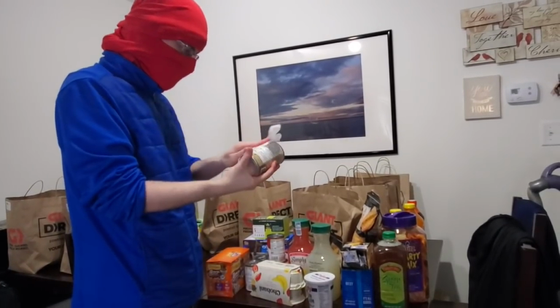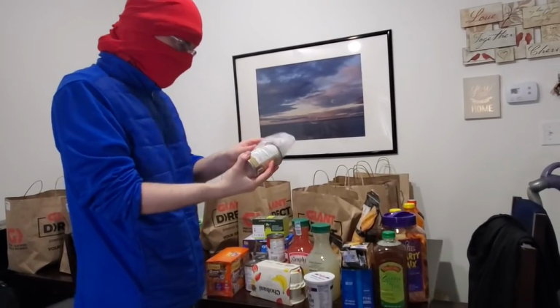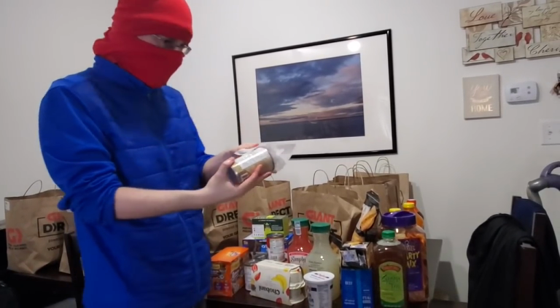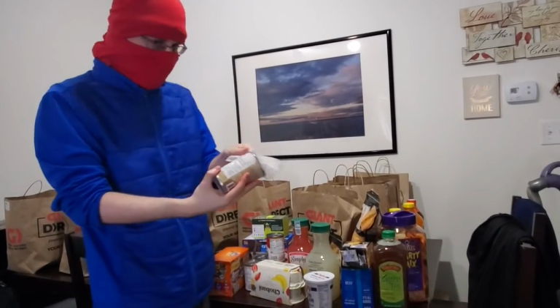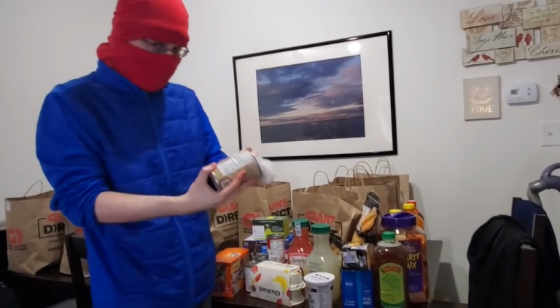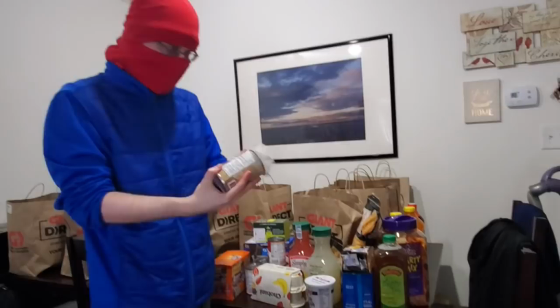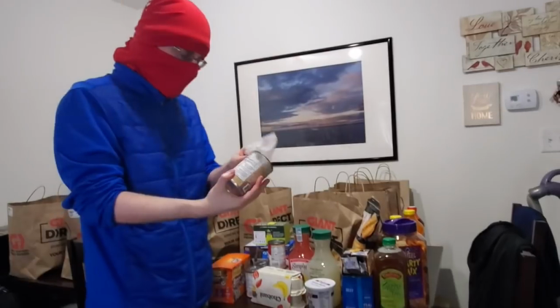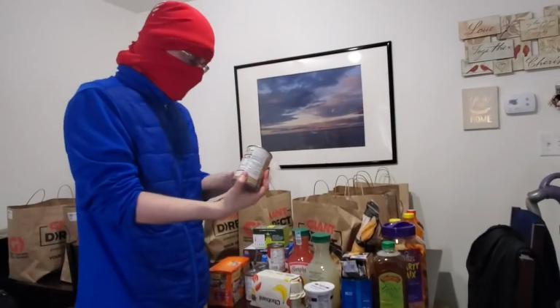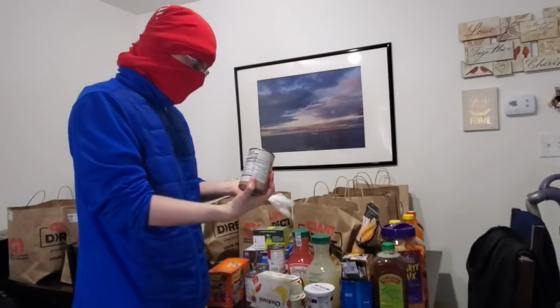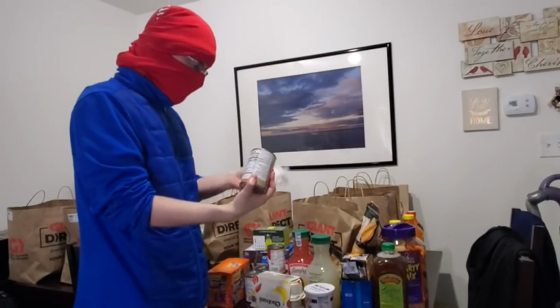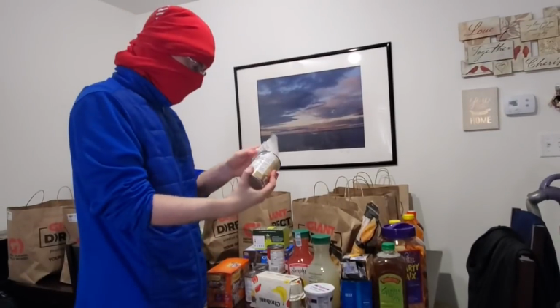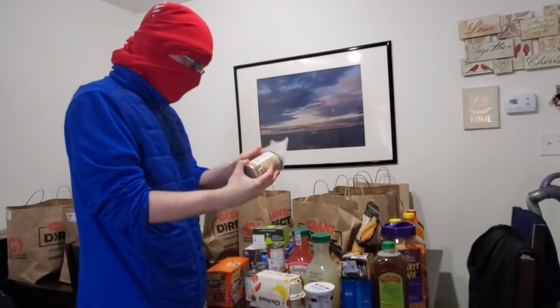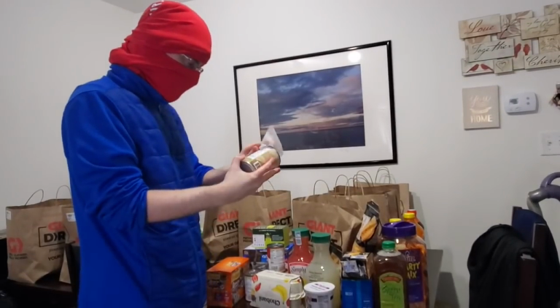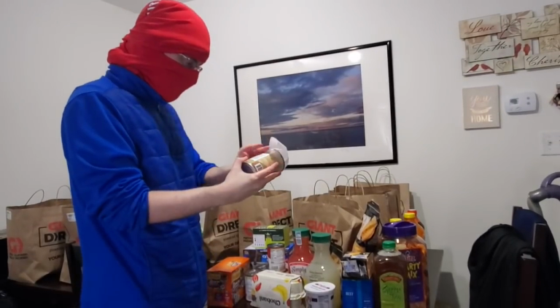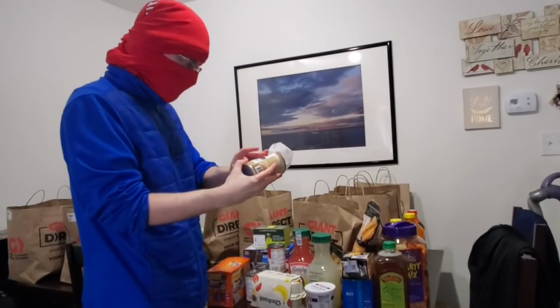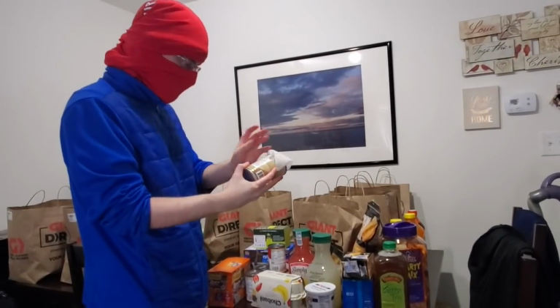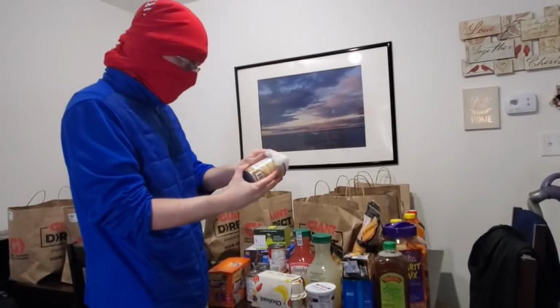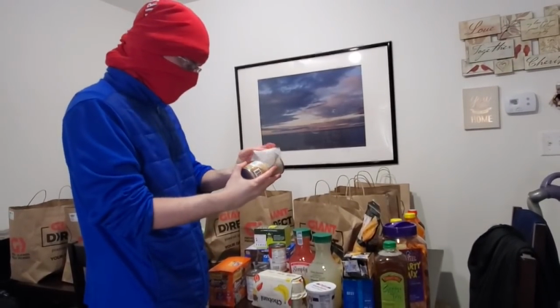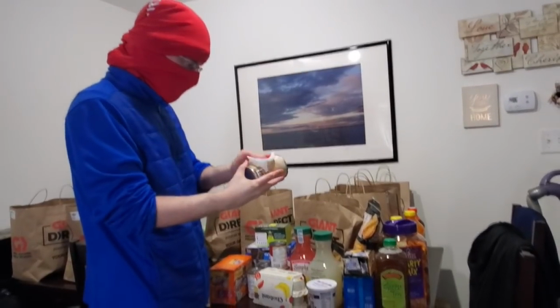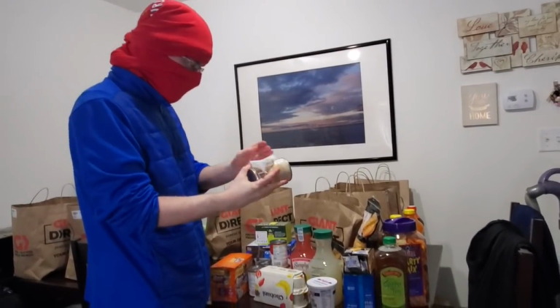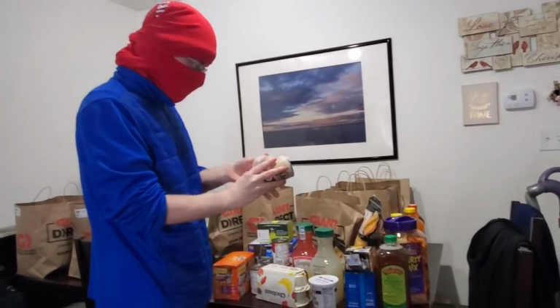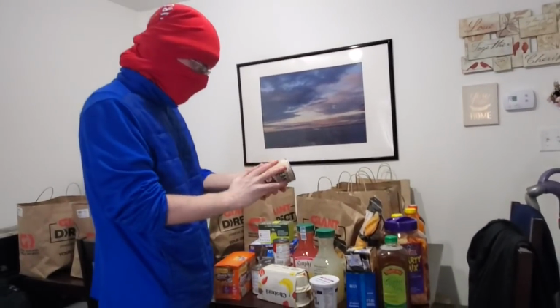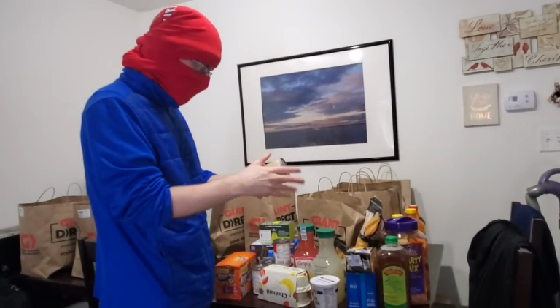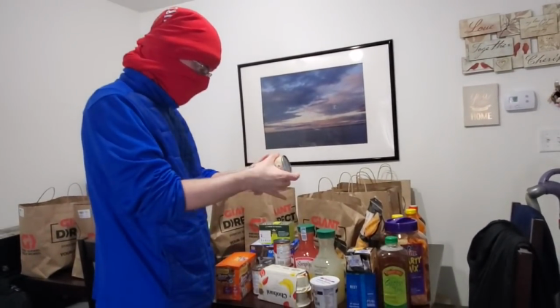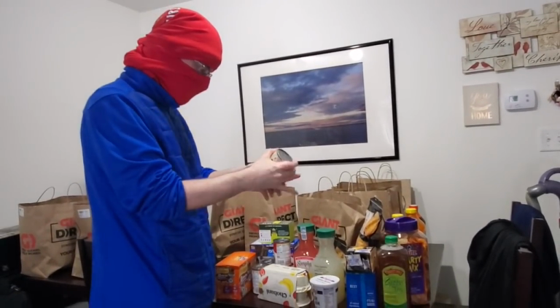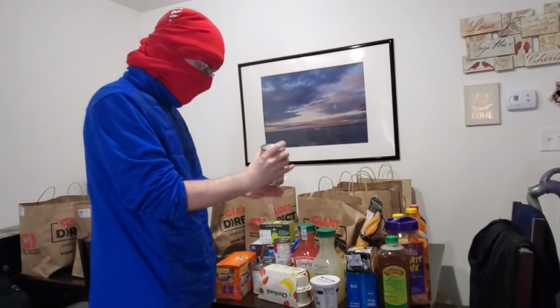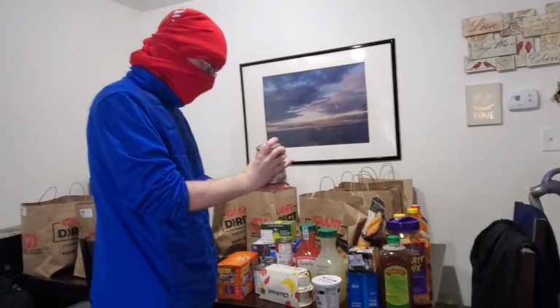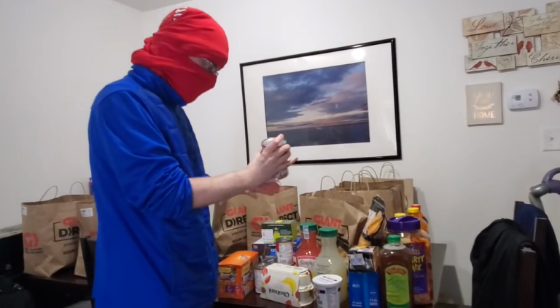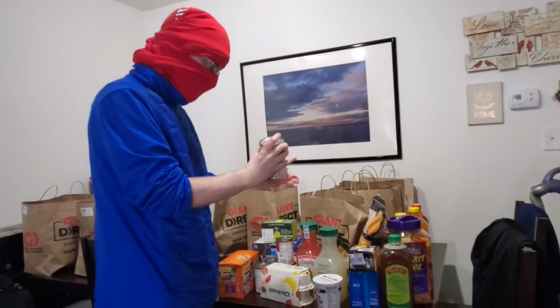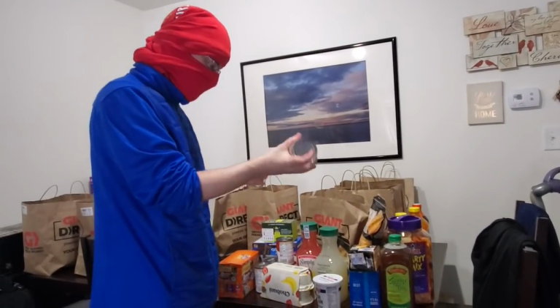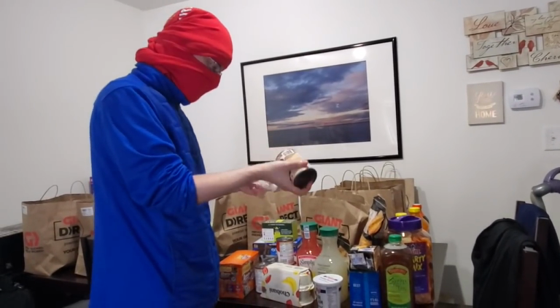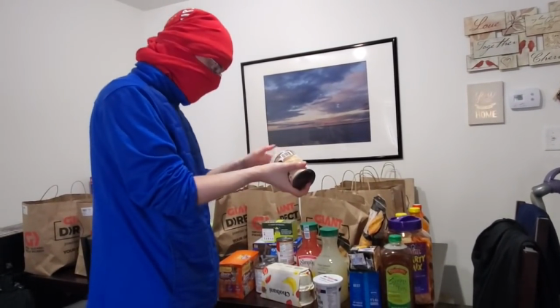Also, we have a little donation thing on this channel if you guys want to support organizations that are trying to fight this thing.